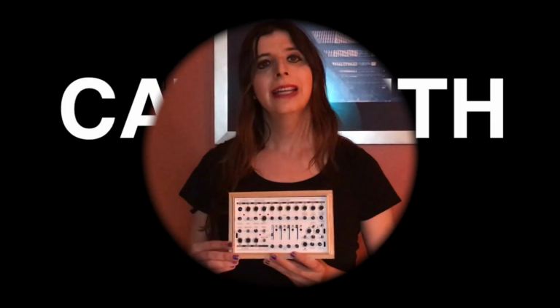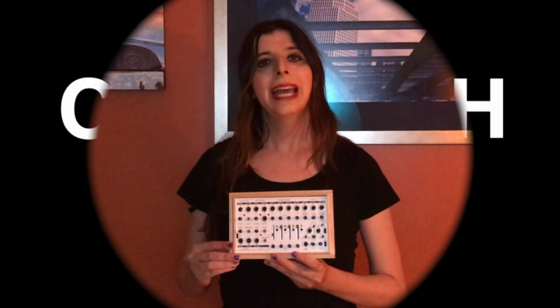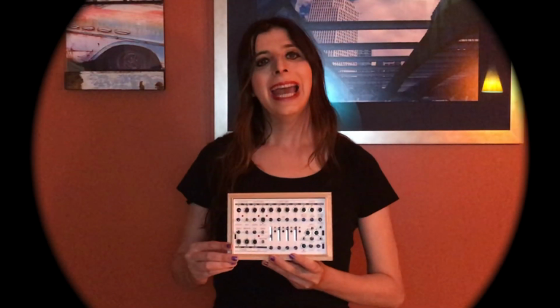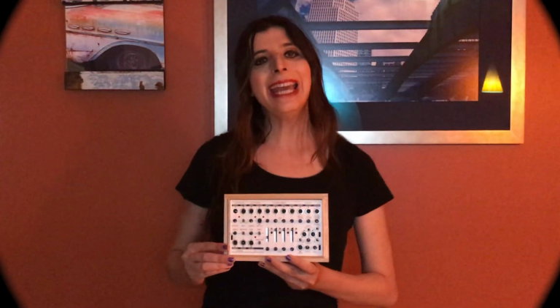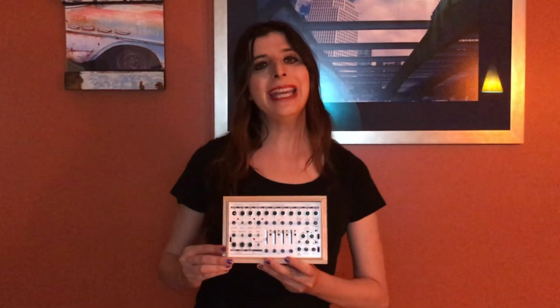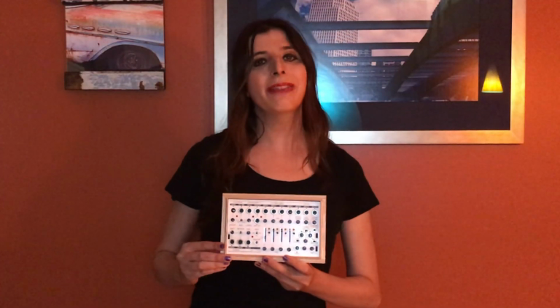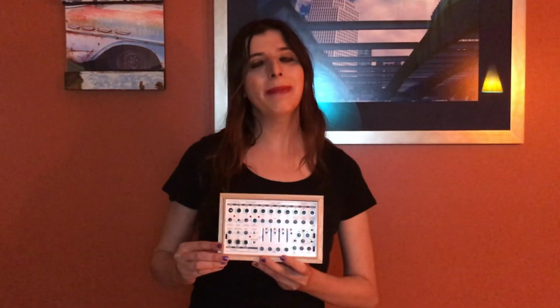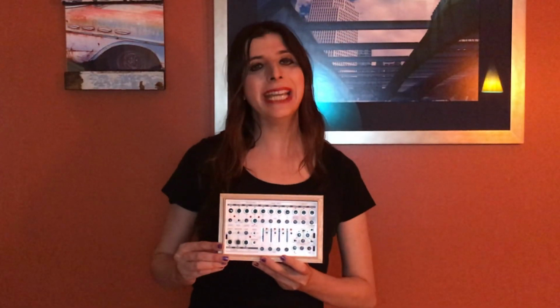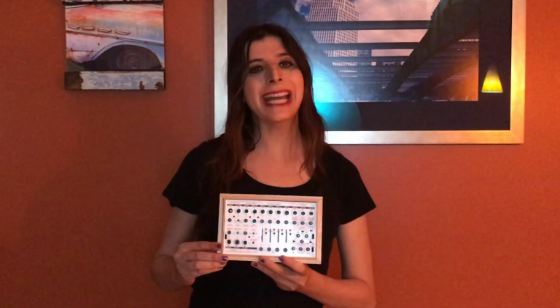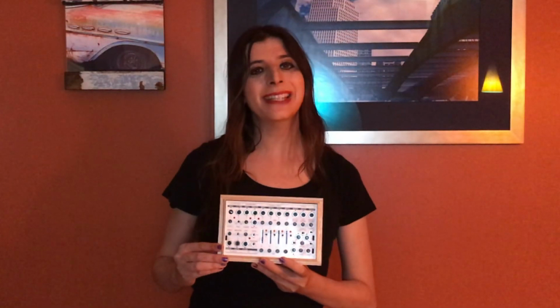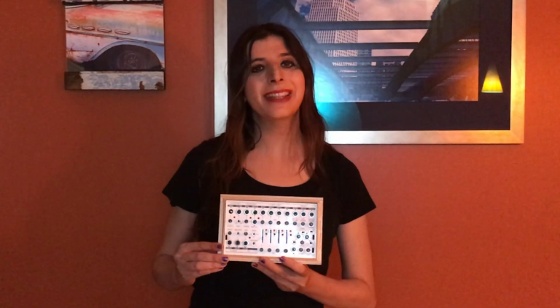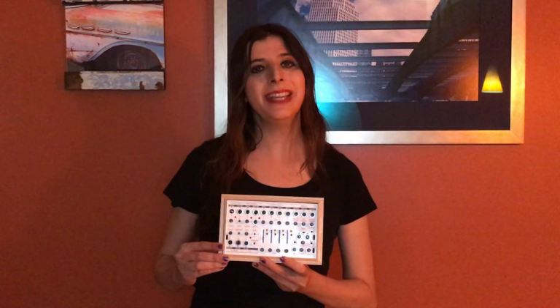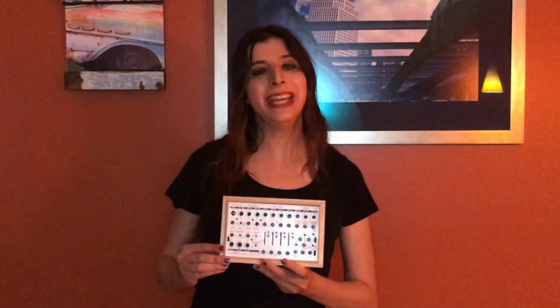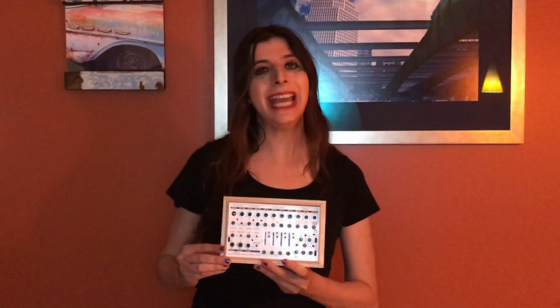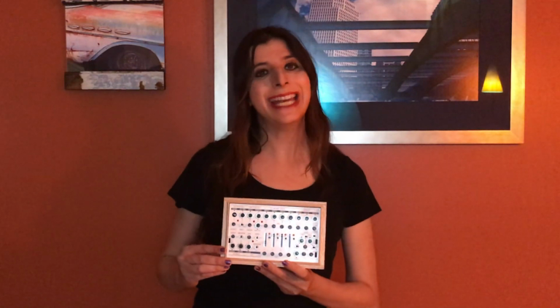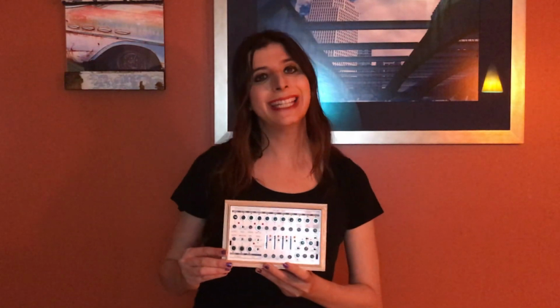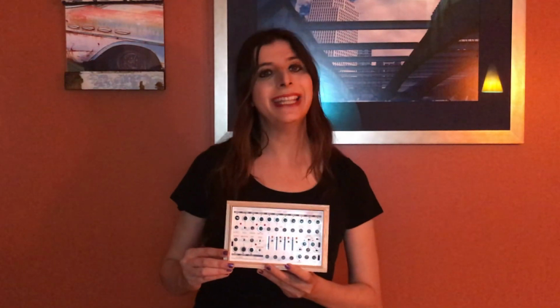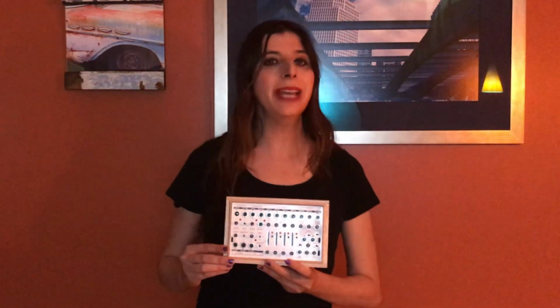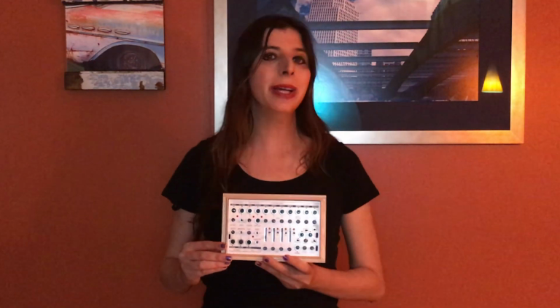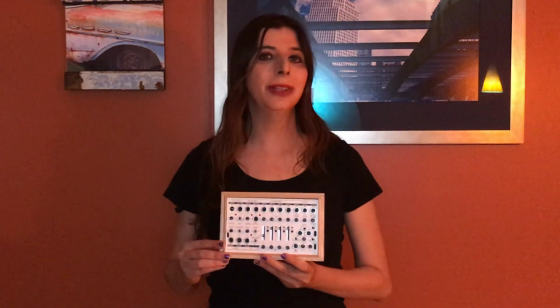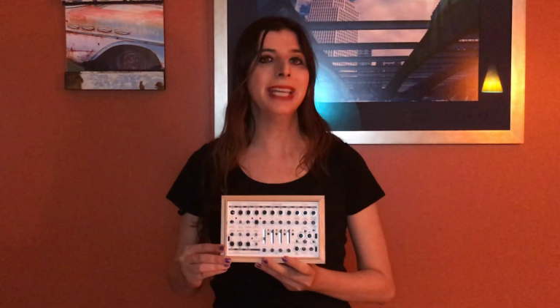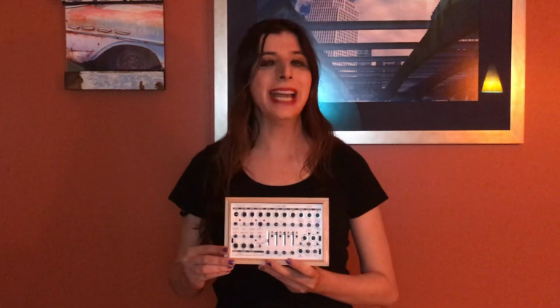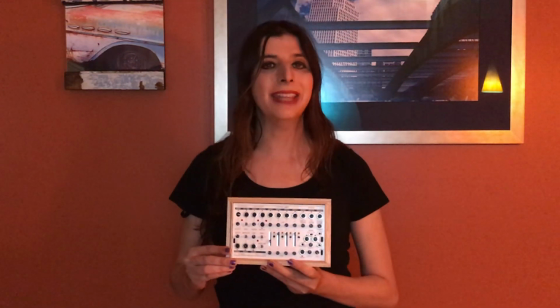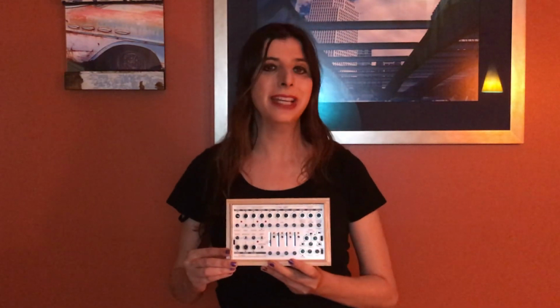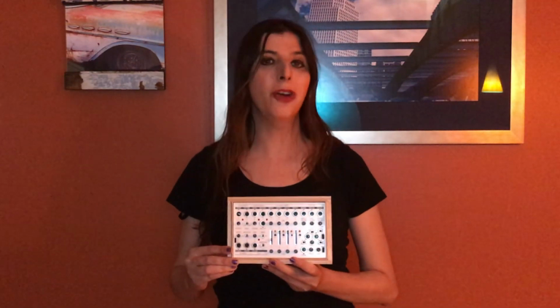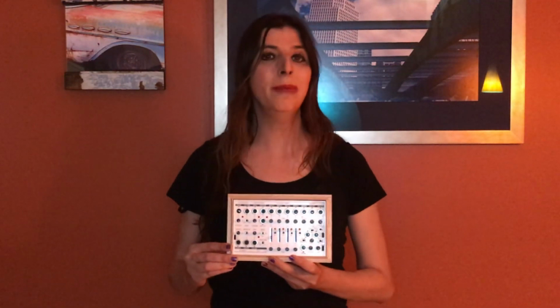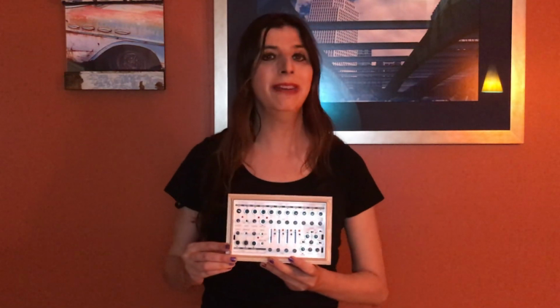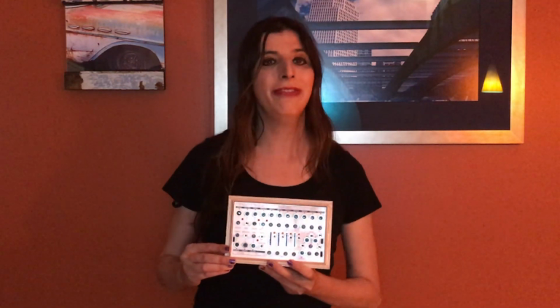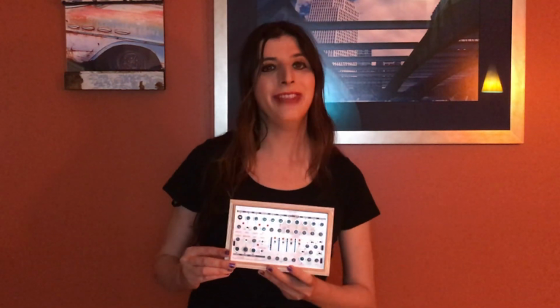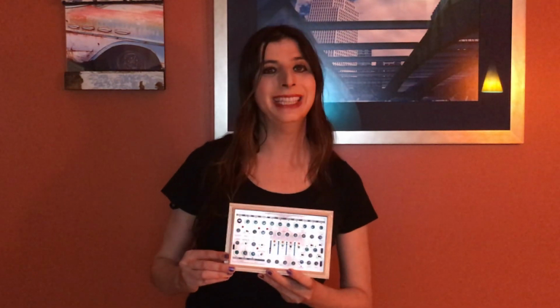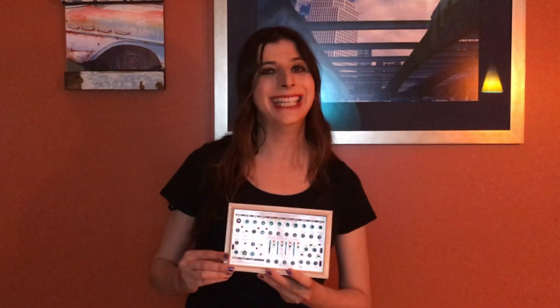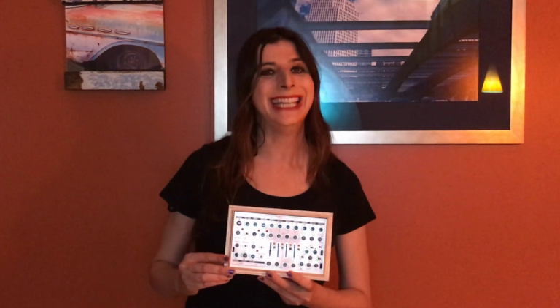Hey everybody, CatSynth TV, and today we are looking at the Coma Field Kit.